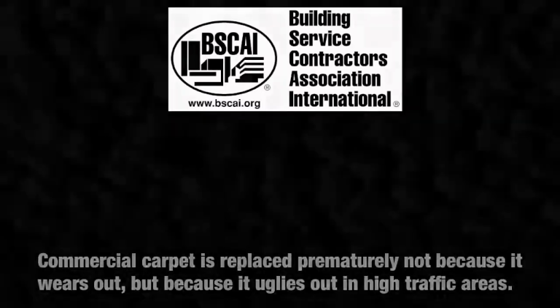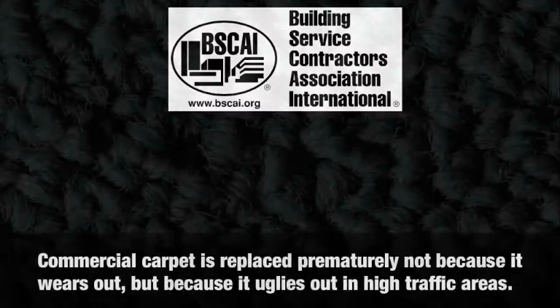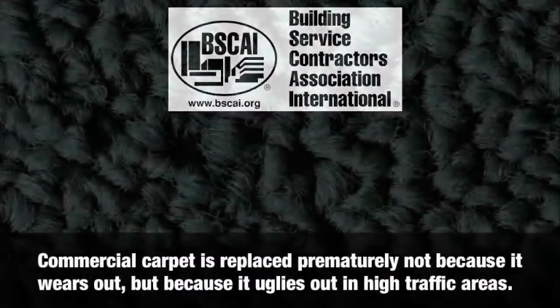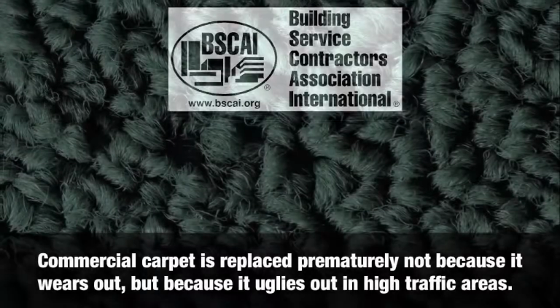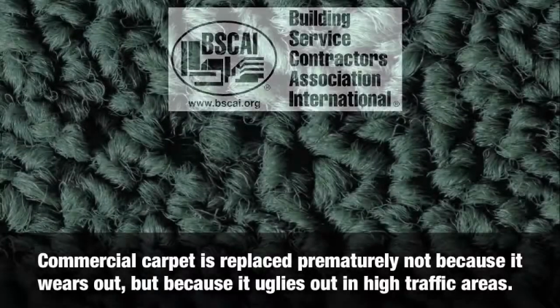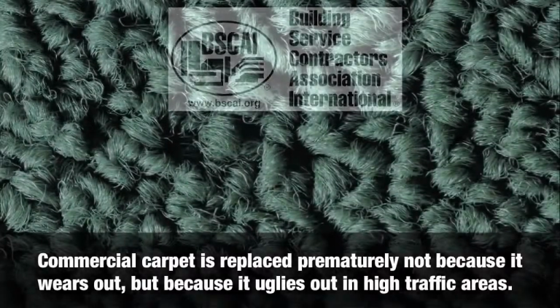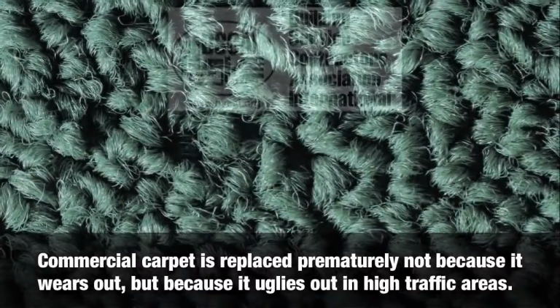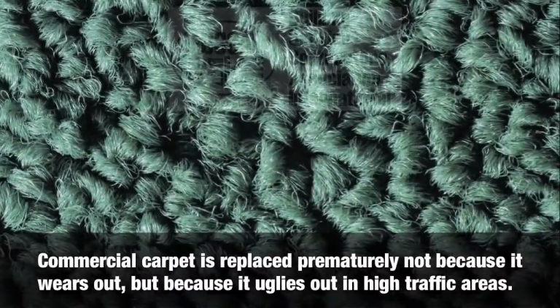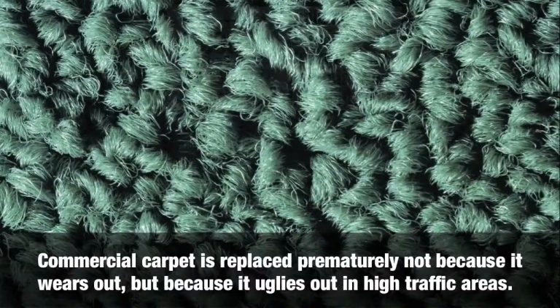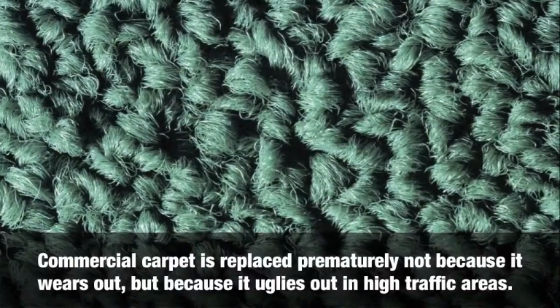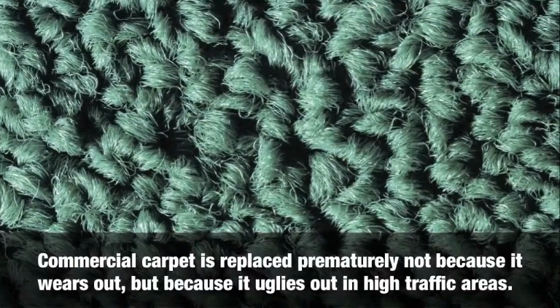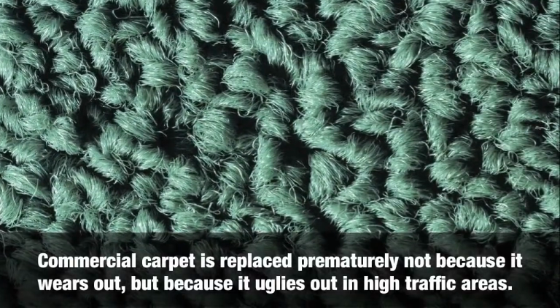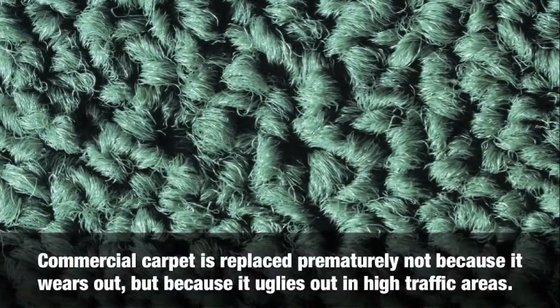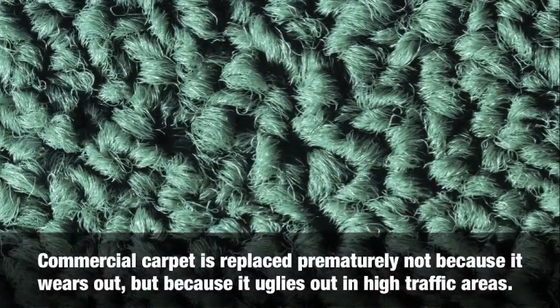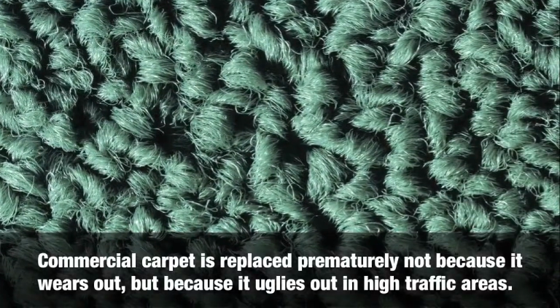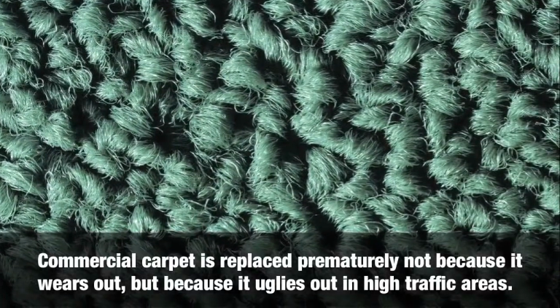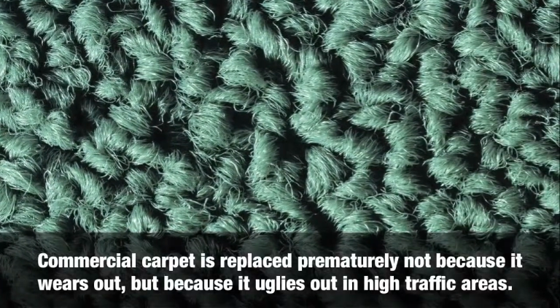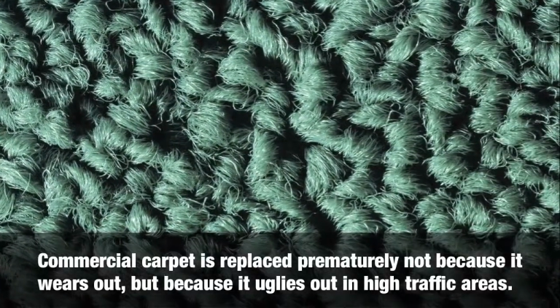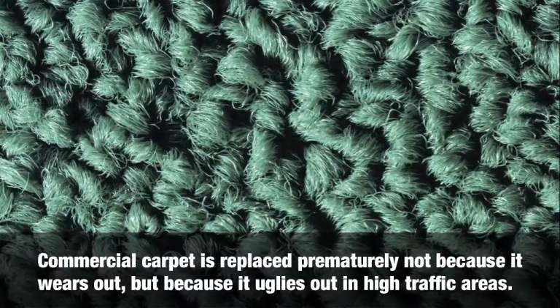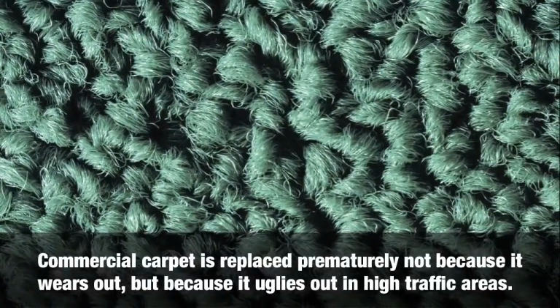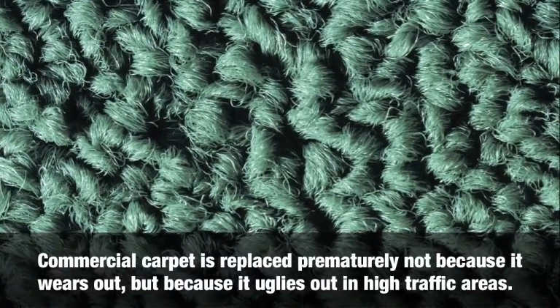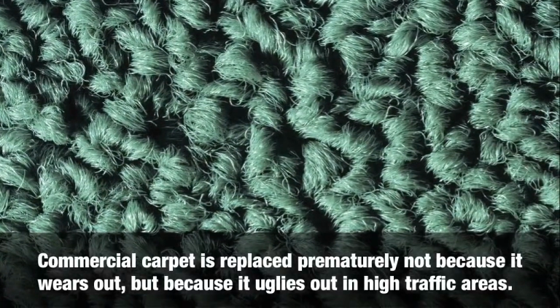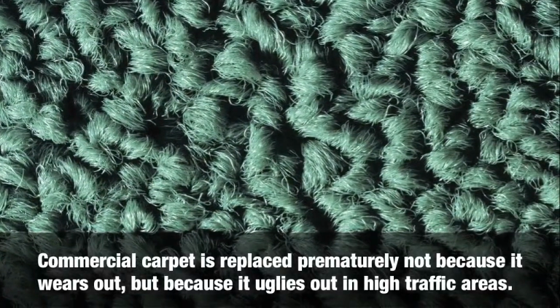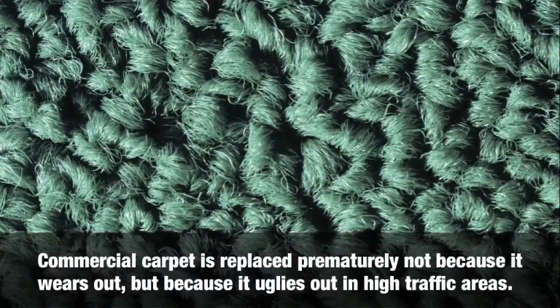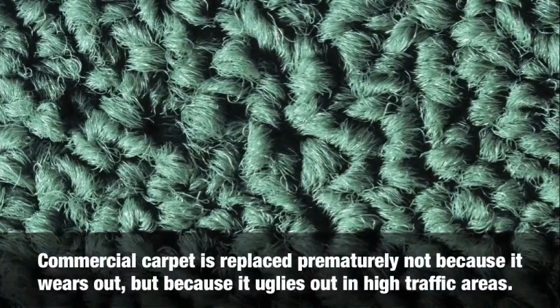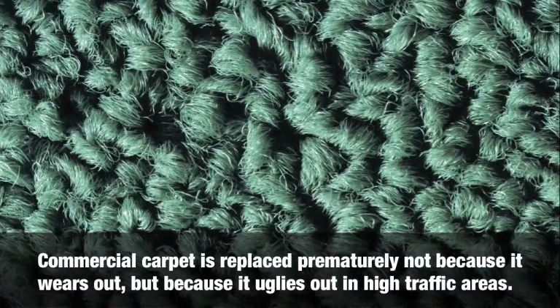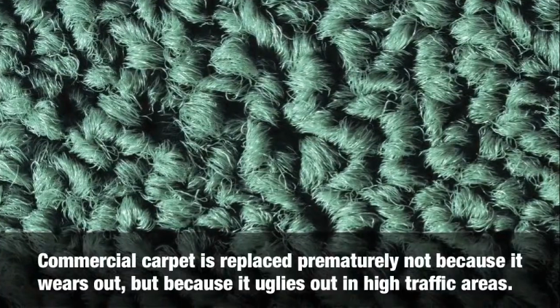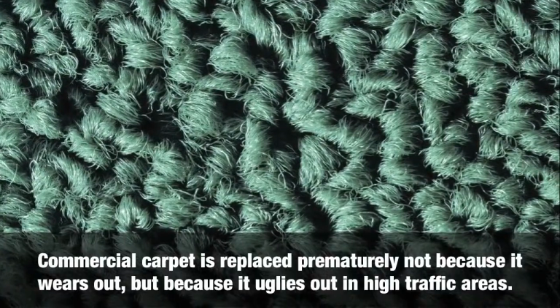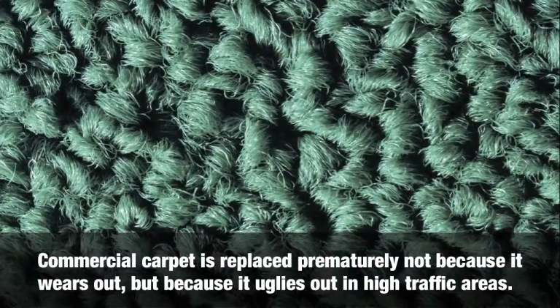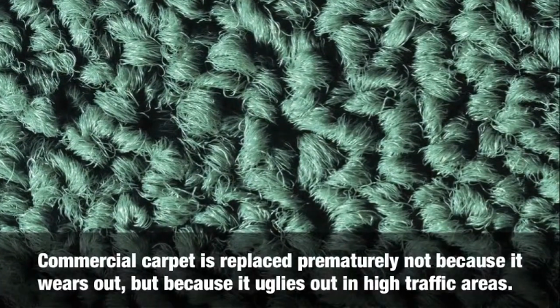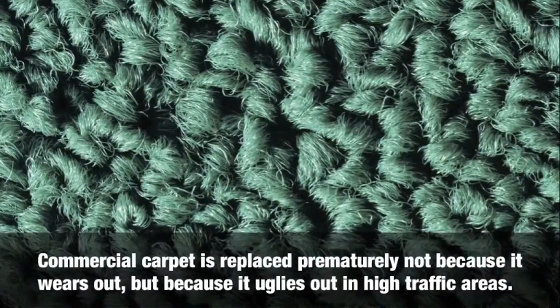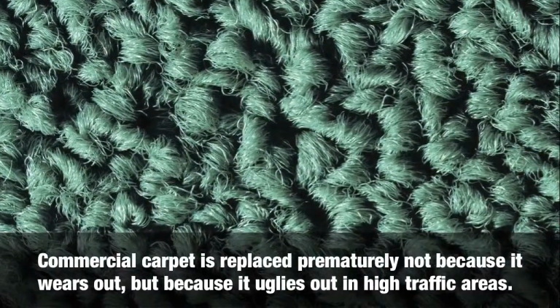Commercial carpet is replaced prematurely not because it wears out, but because it uglies out in high traffic areas.